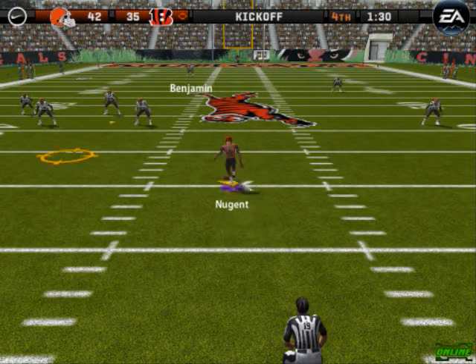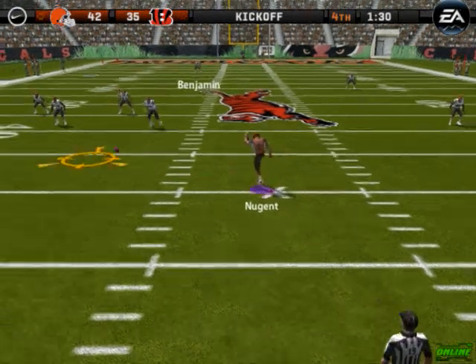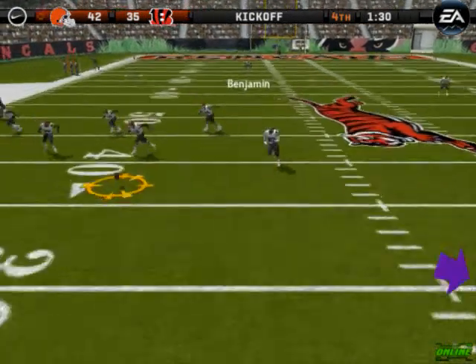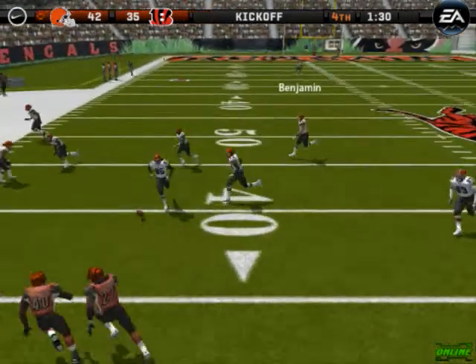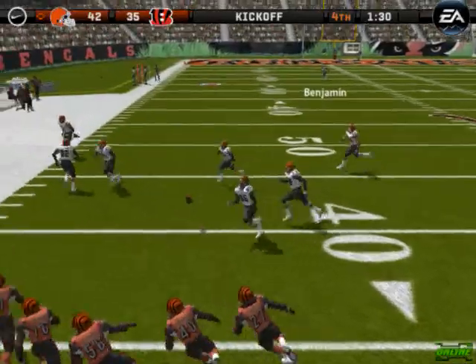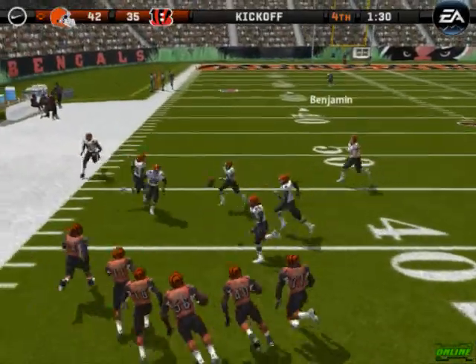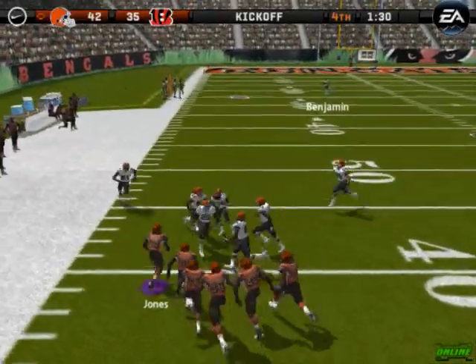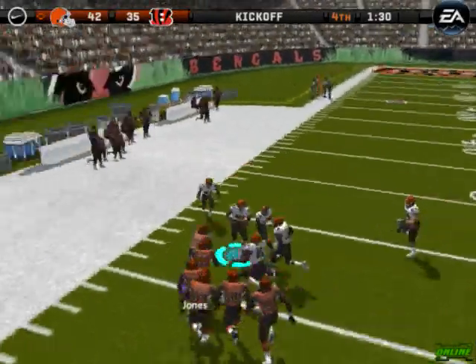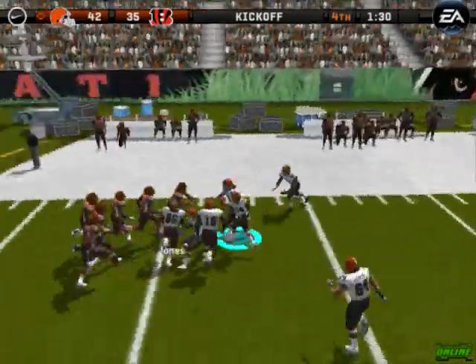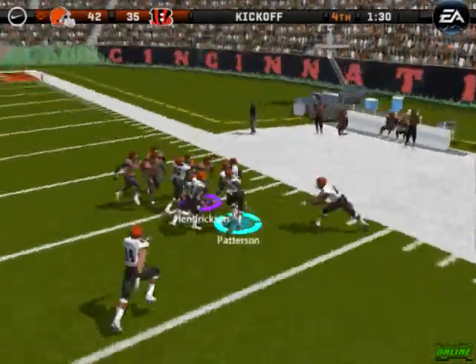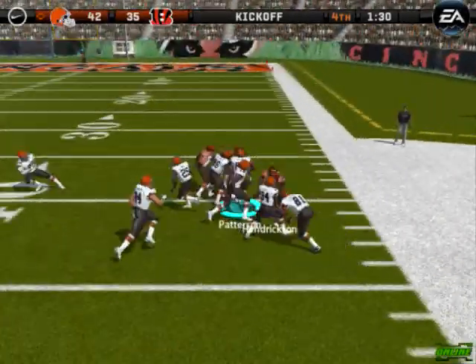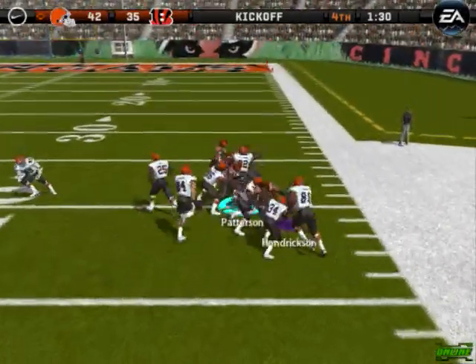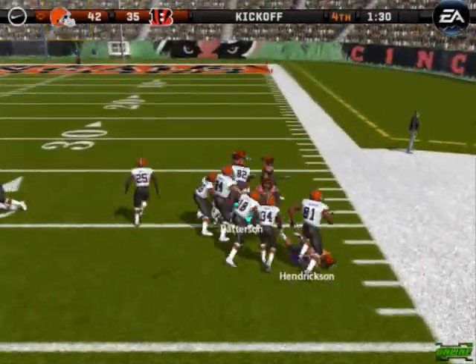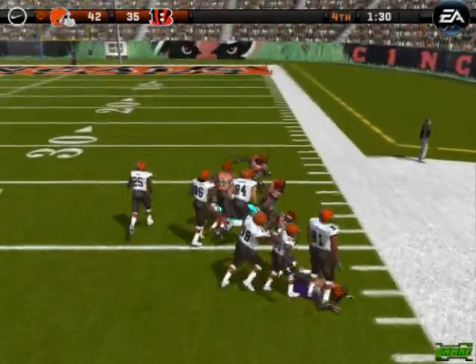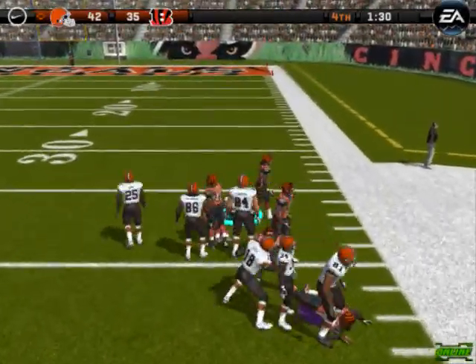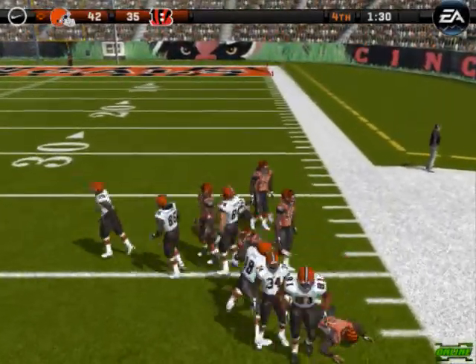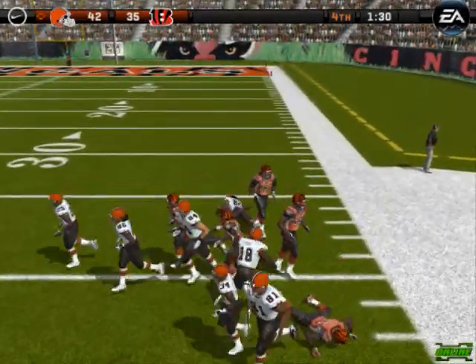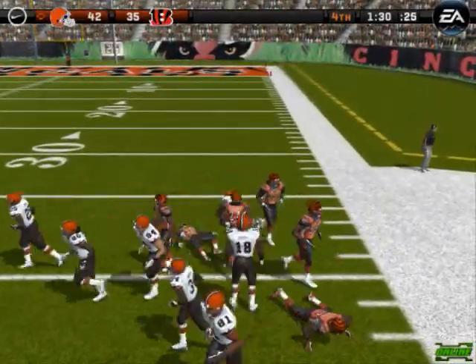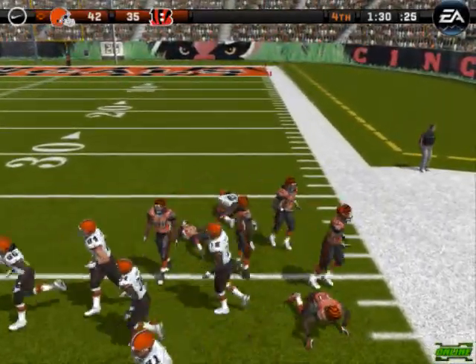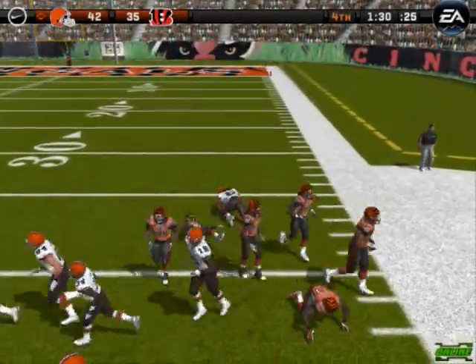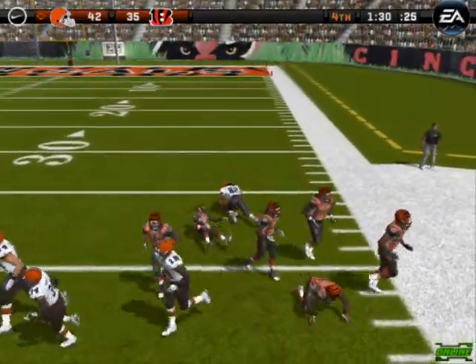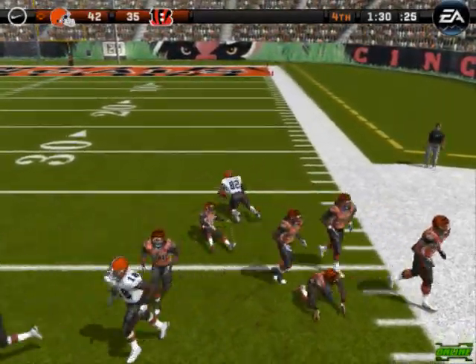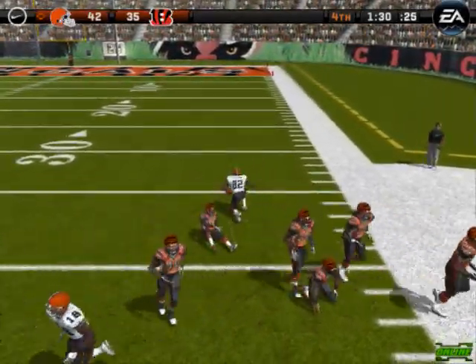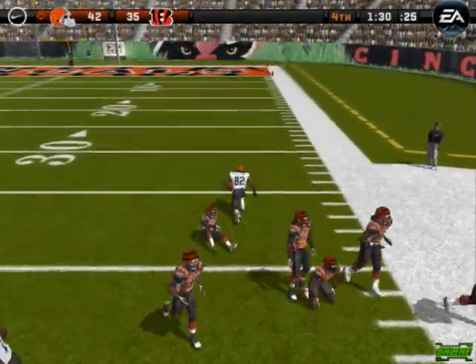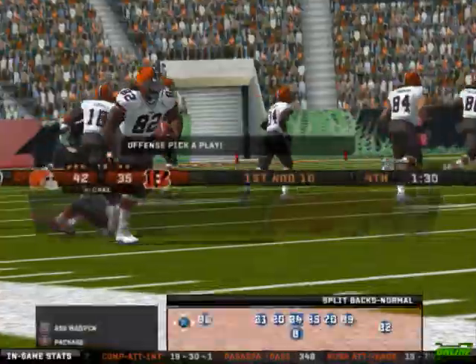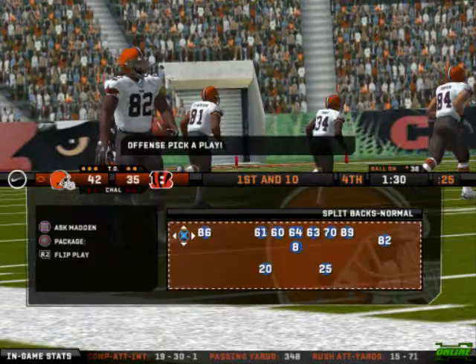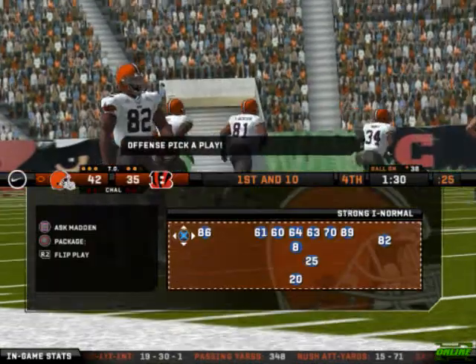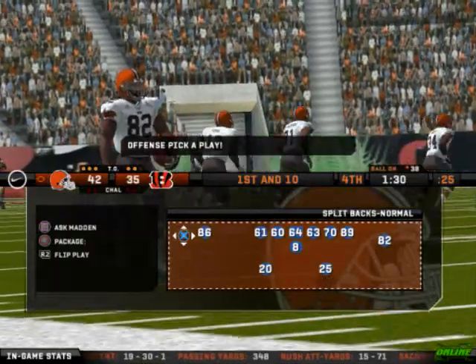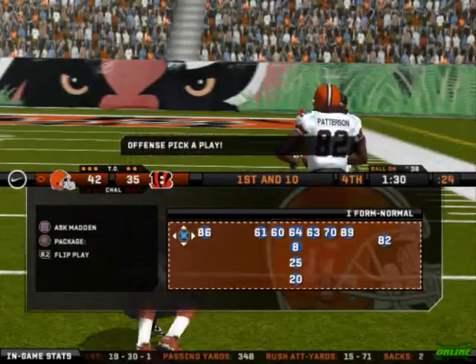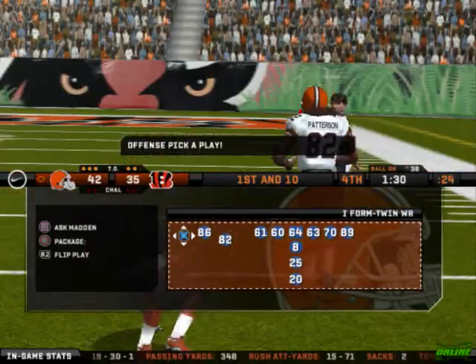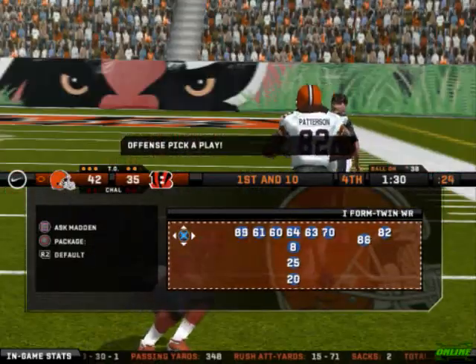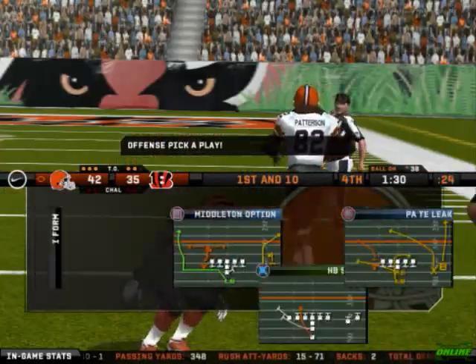Here we go. Cleveland covers it. If they can control the clock here, they can win this game.